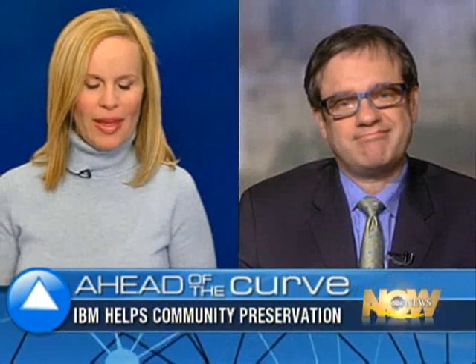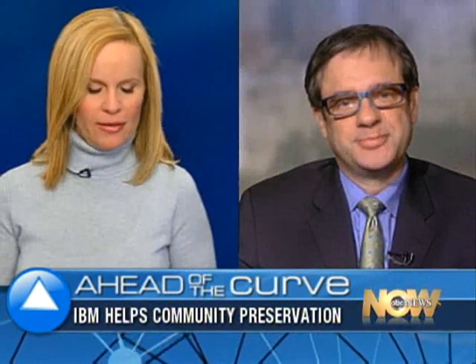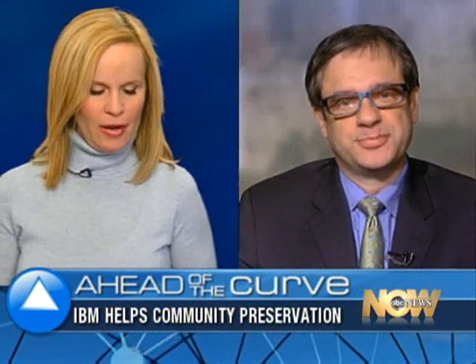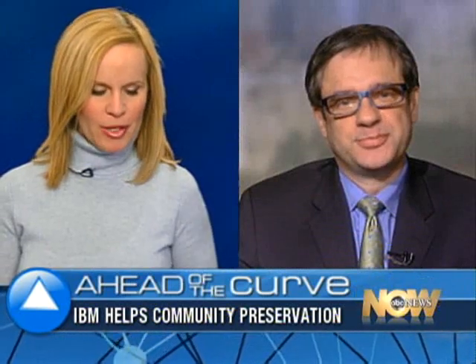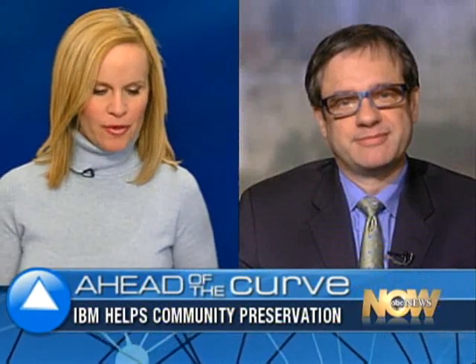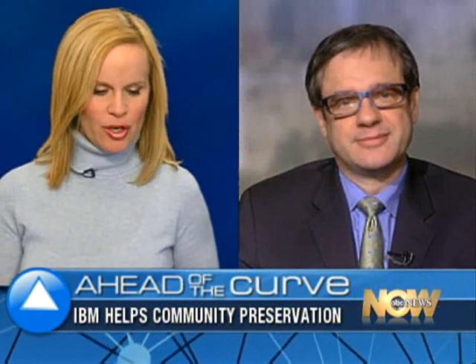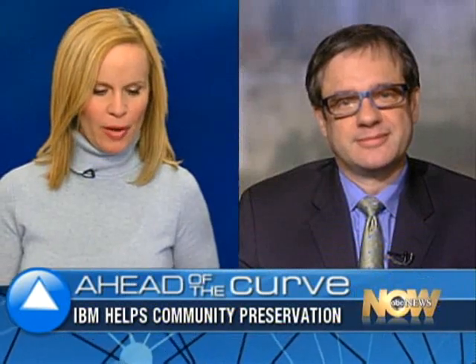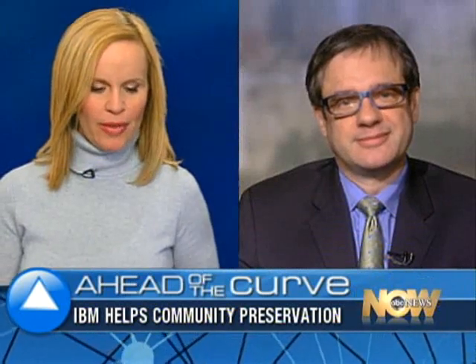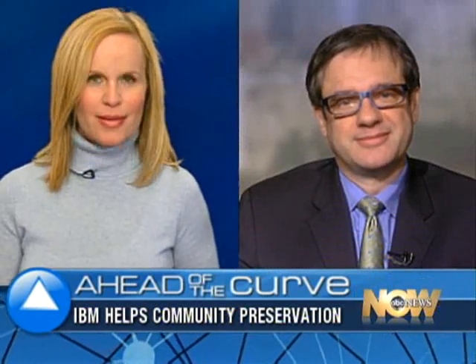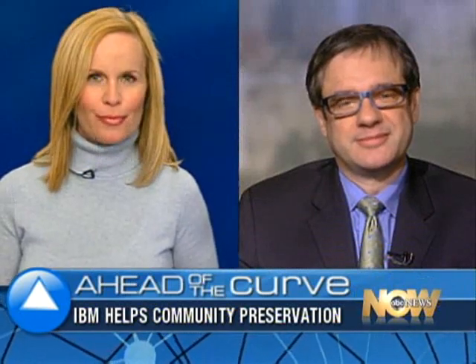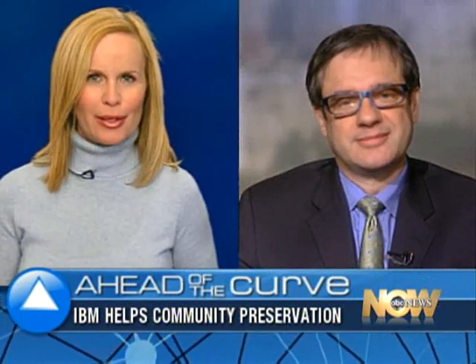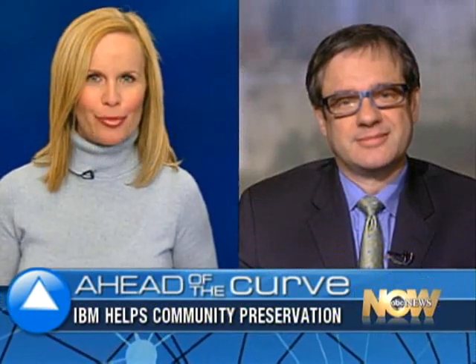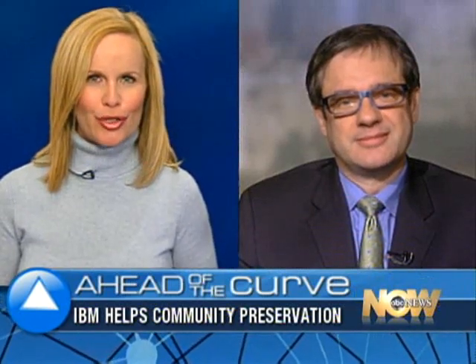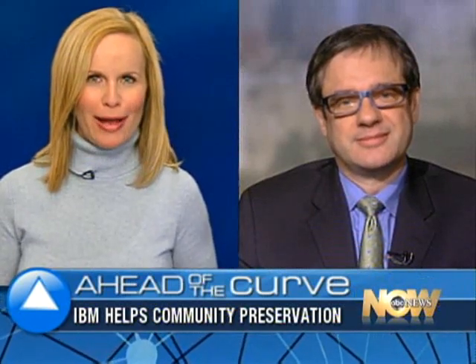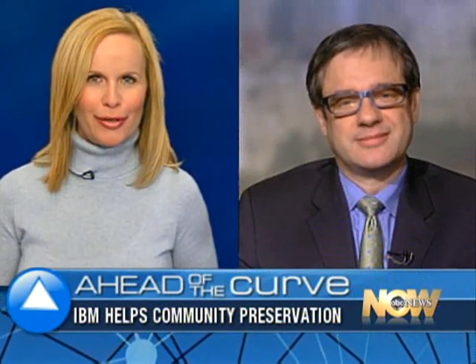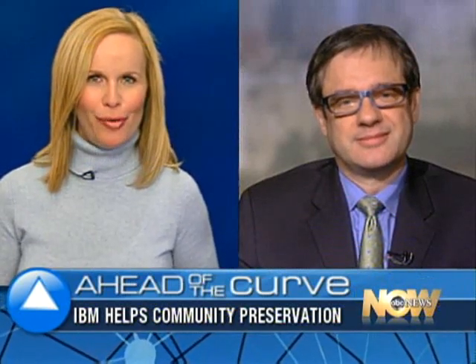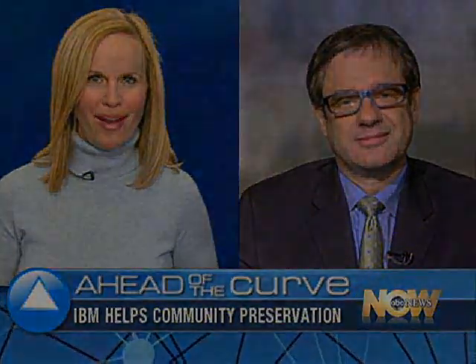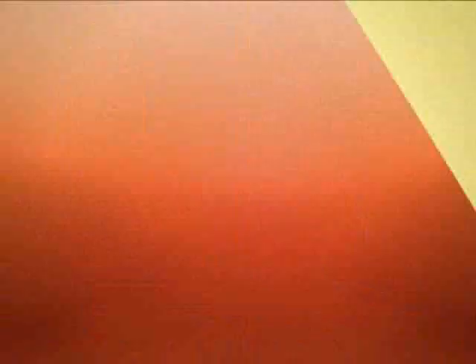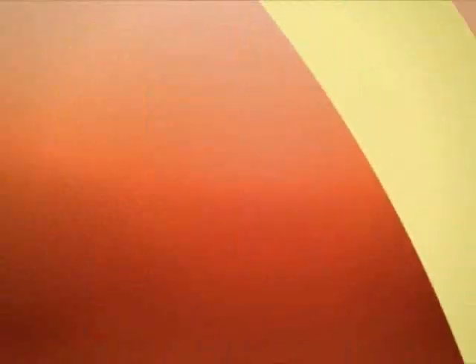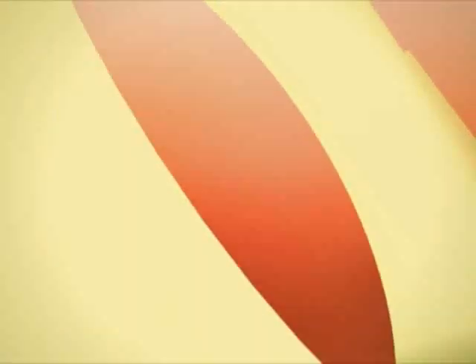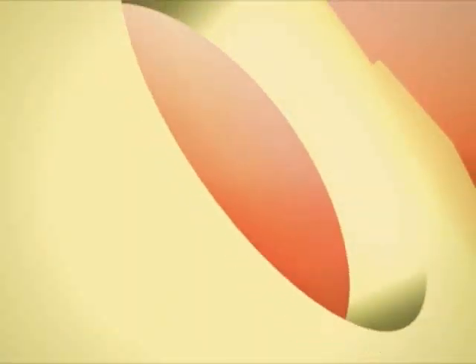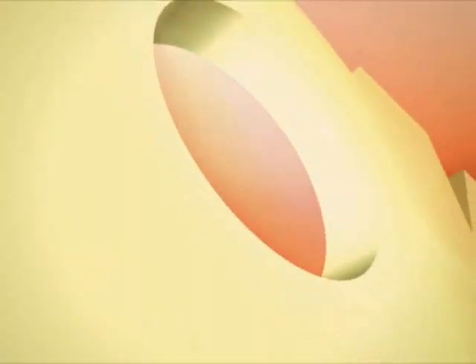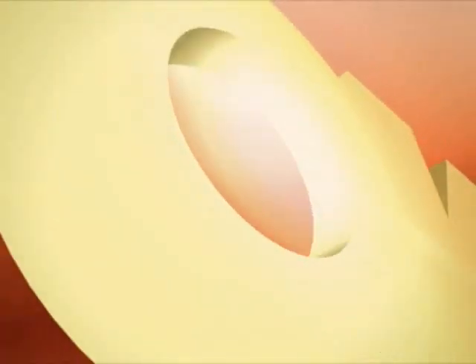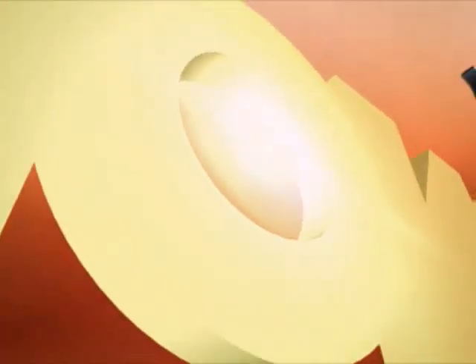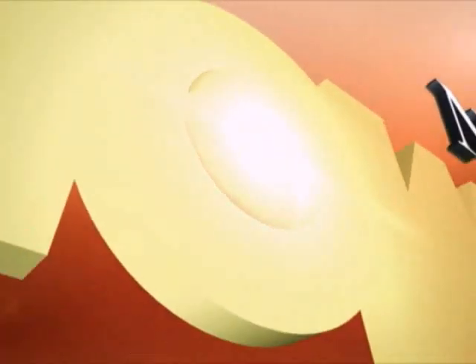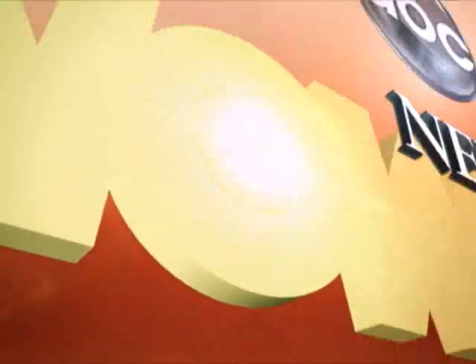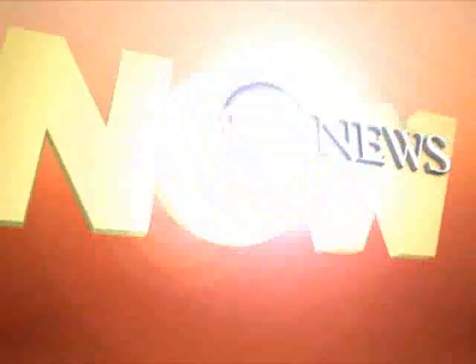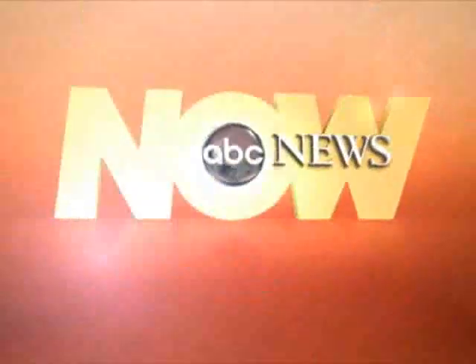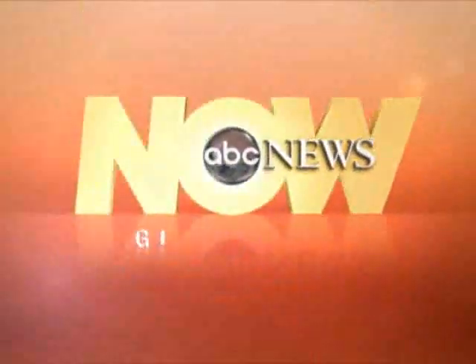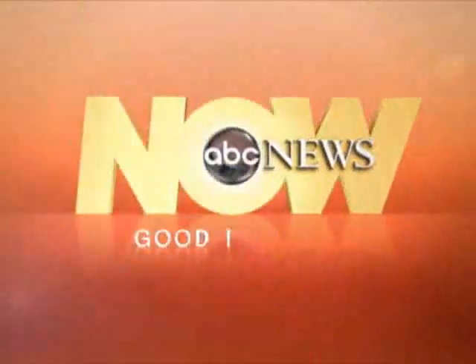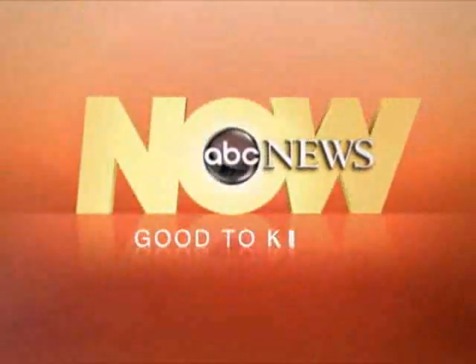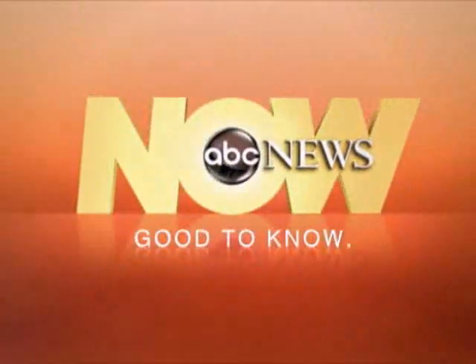Thank you very much for sharing that with us. Really appreciate having you on. ABC News Now.